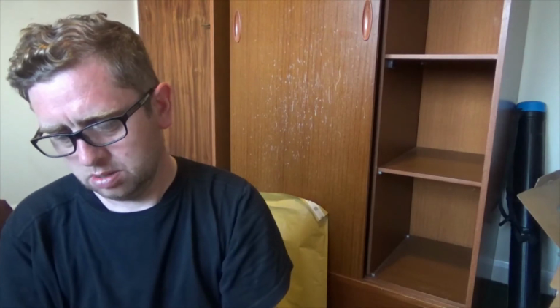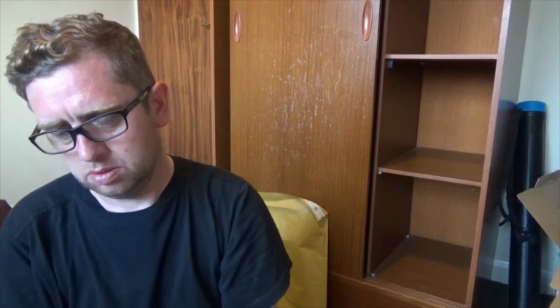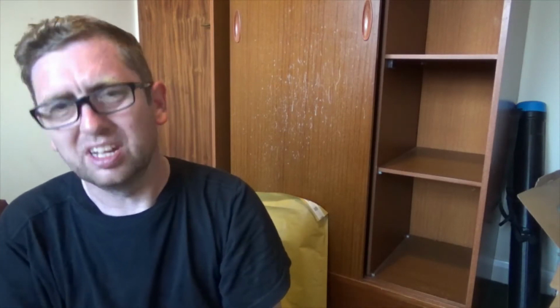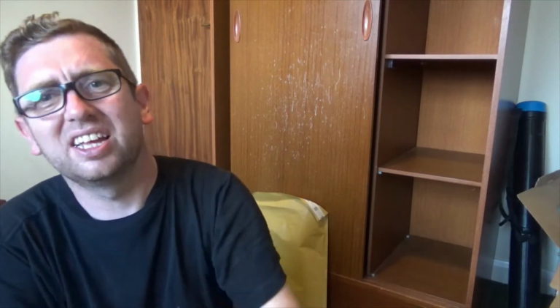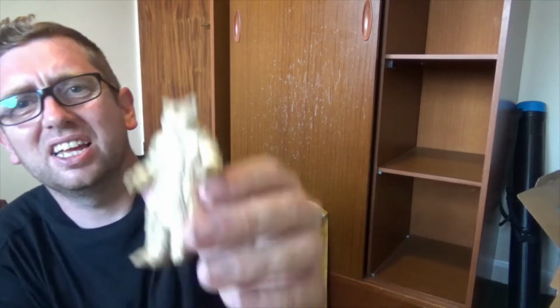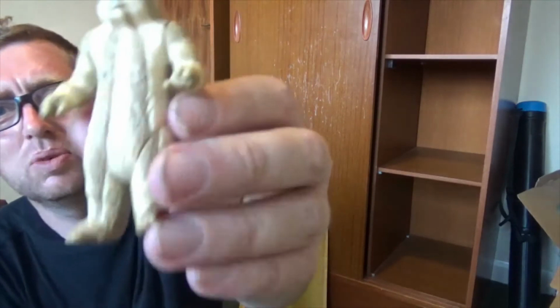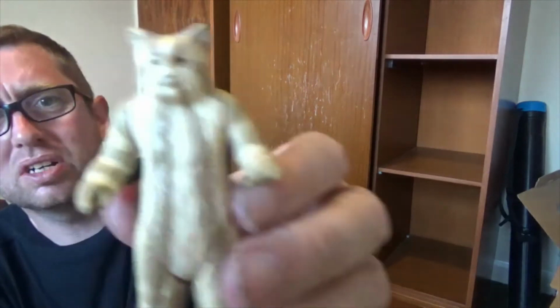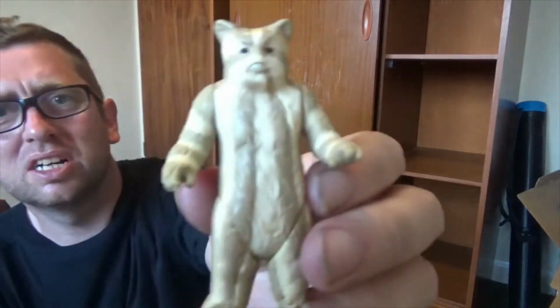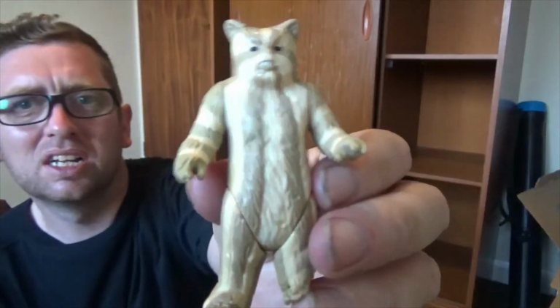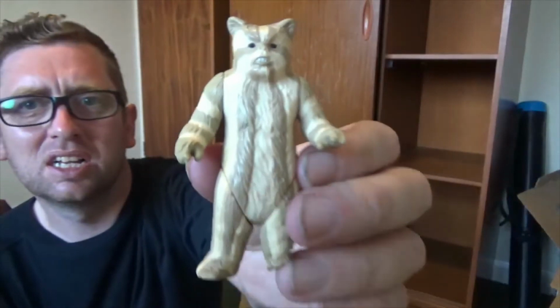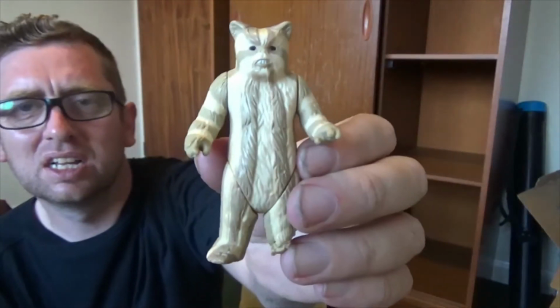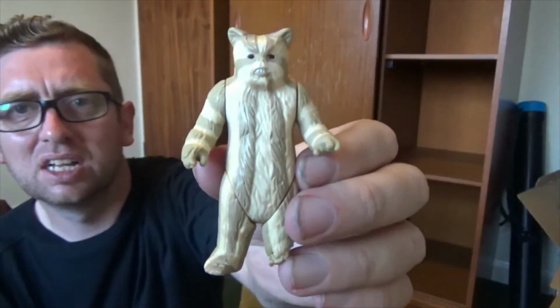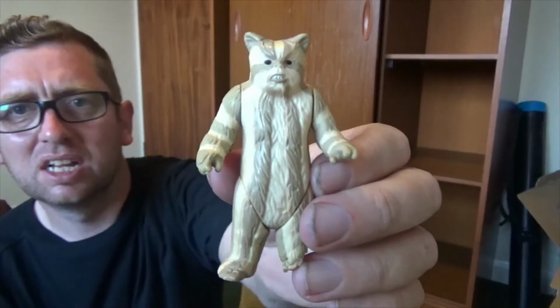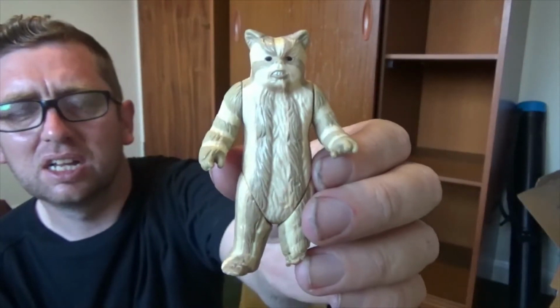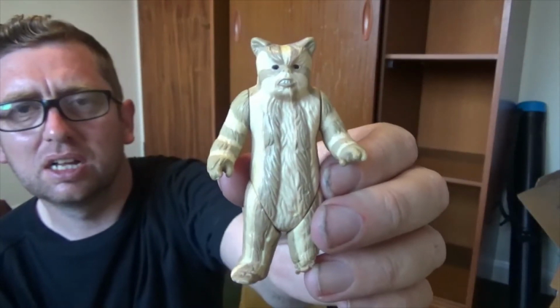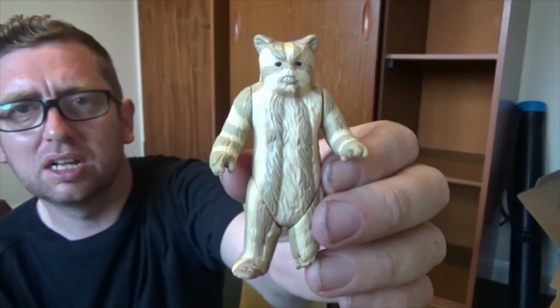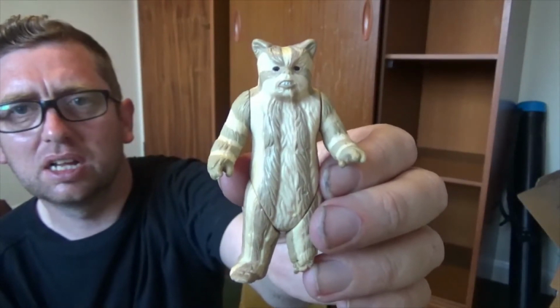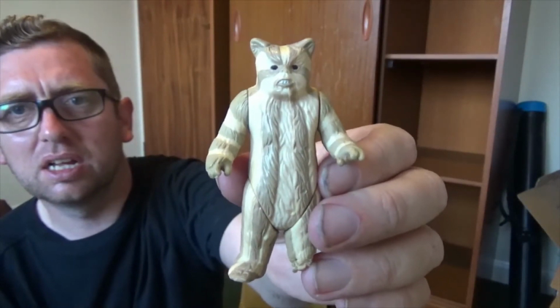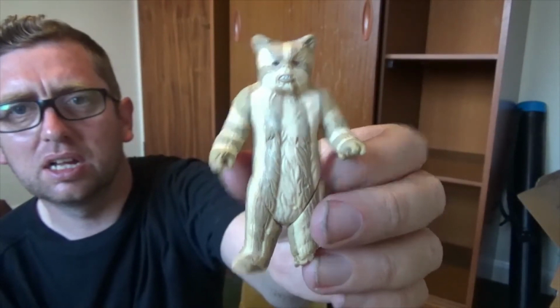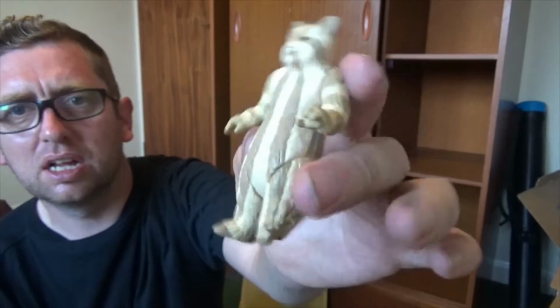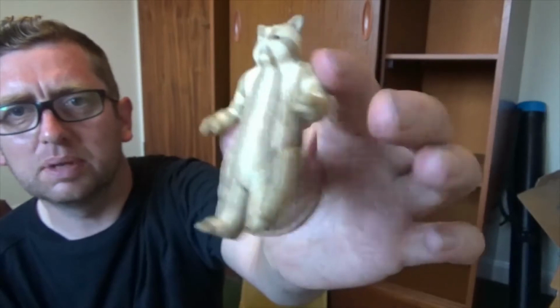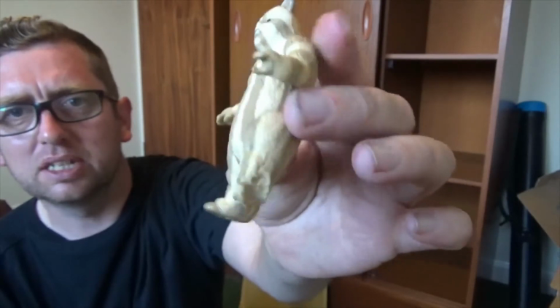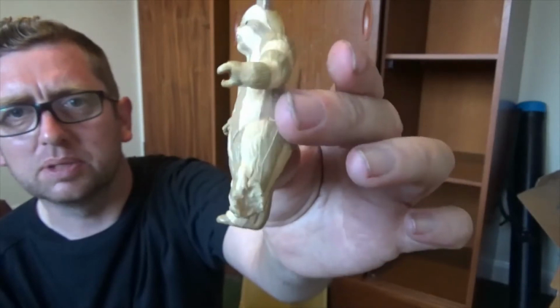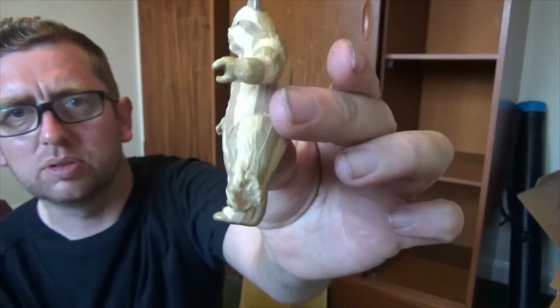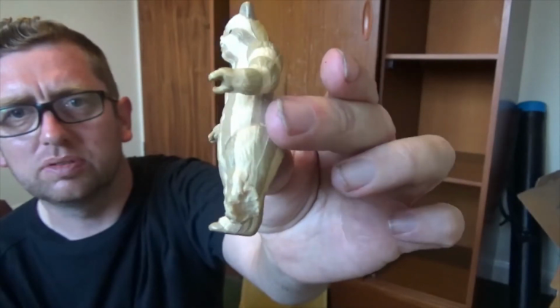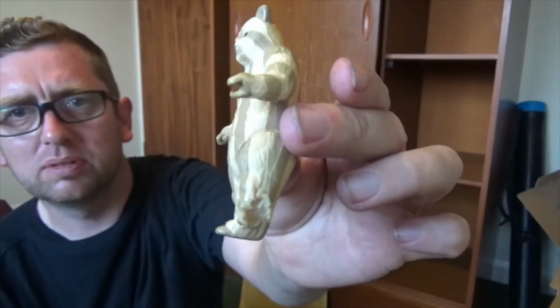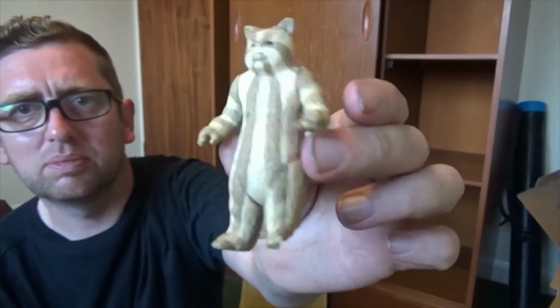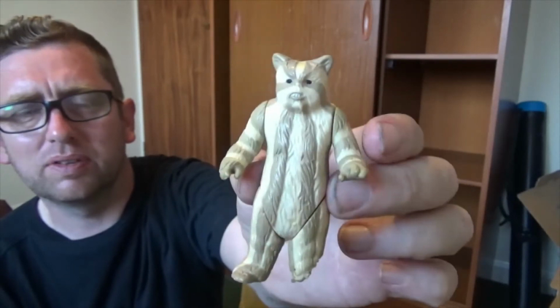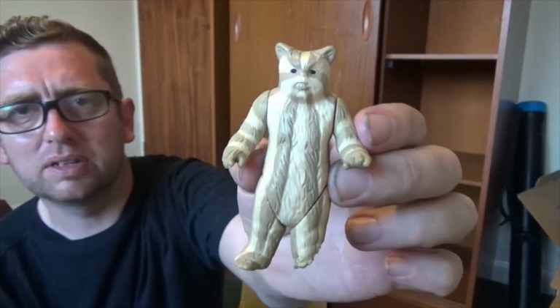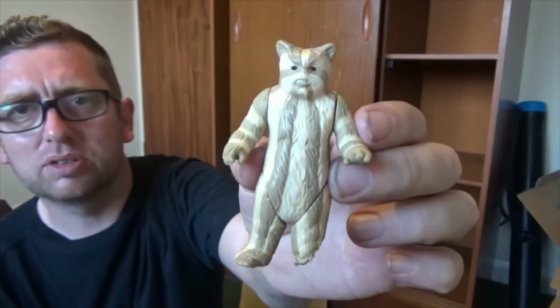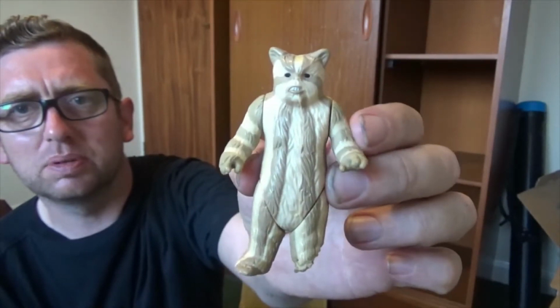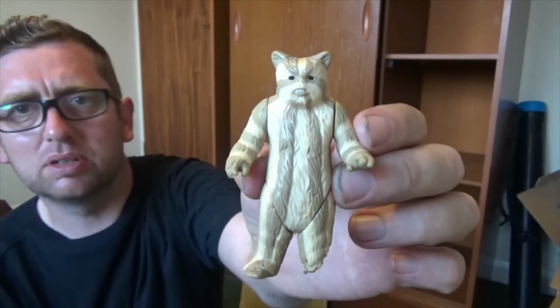We've got an Ewok, but his legs have been chewed off — I think they were chewed off by the dog.